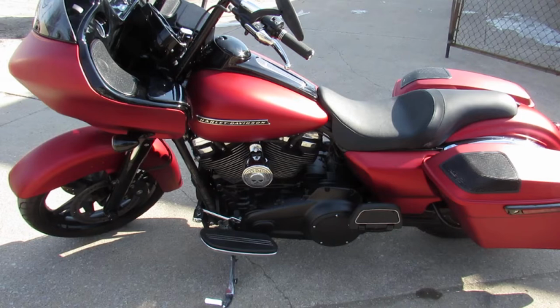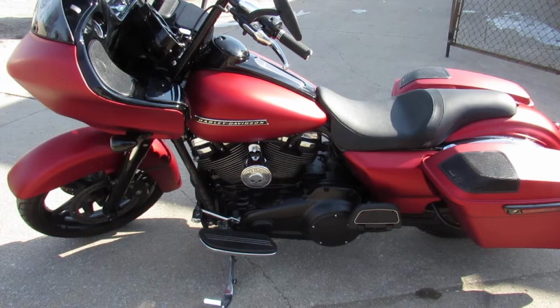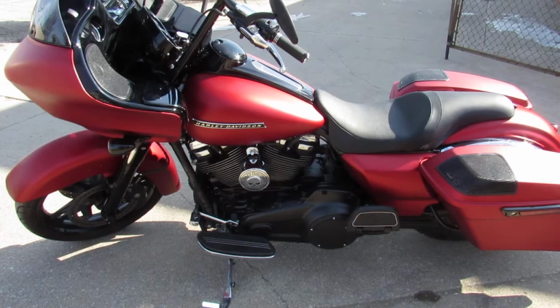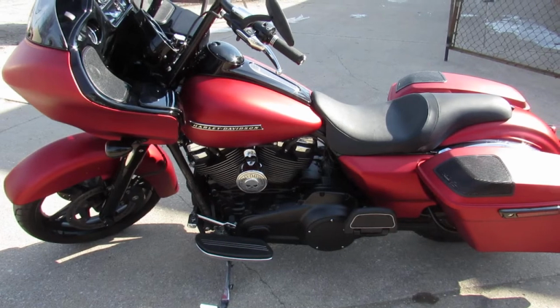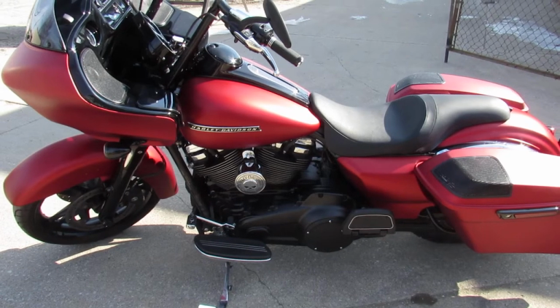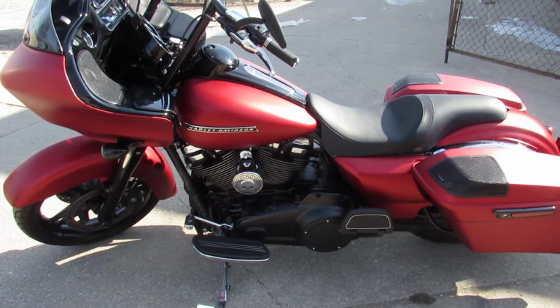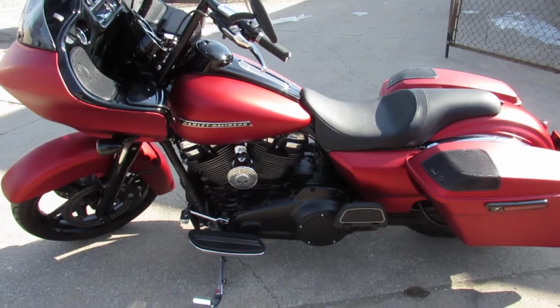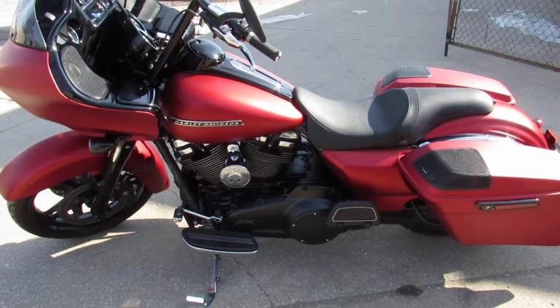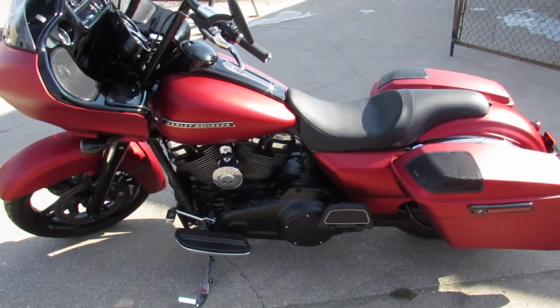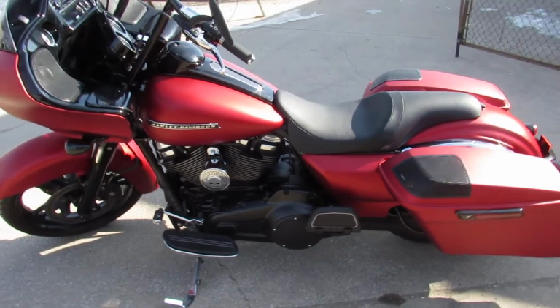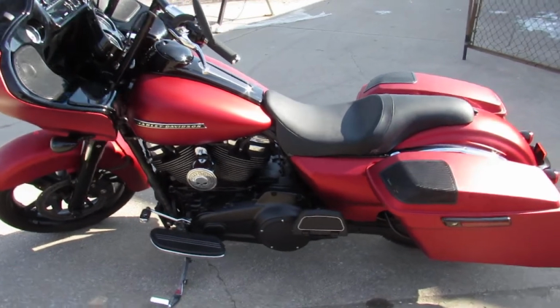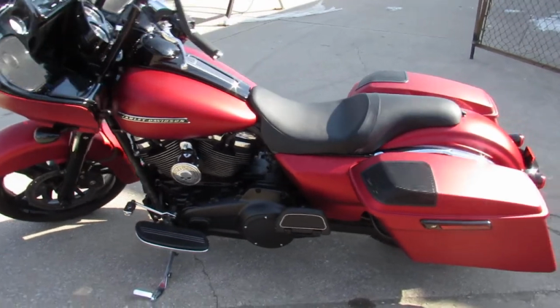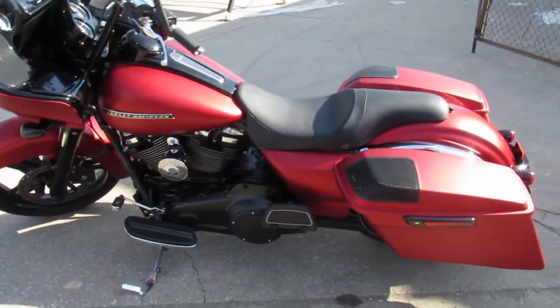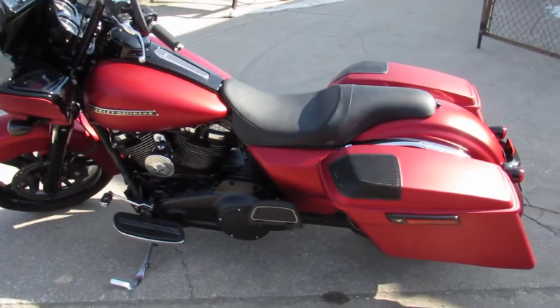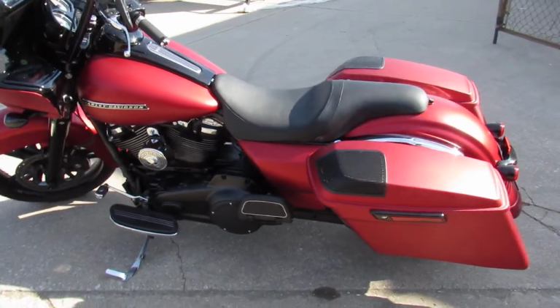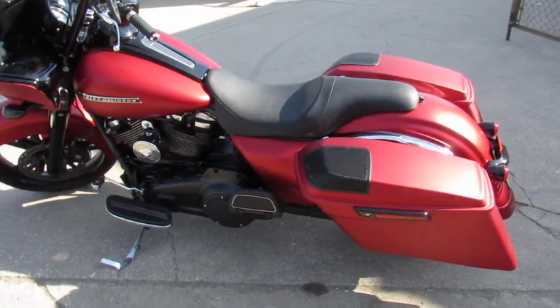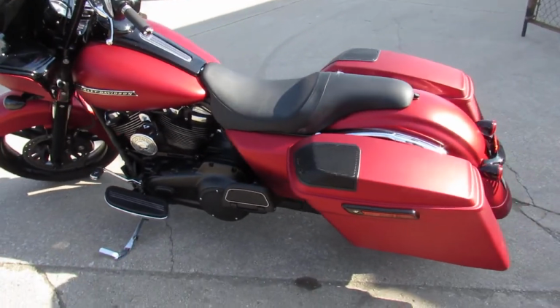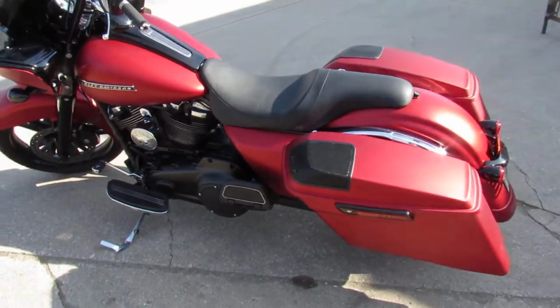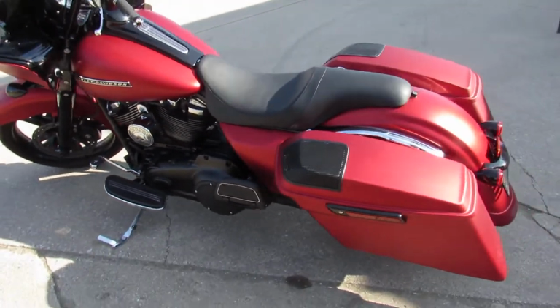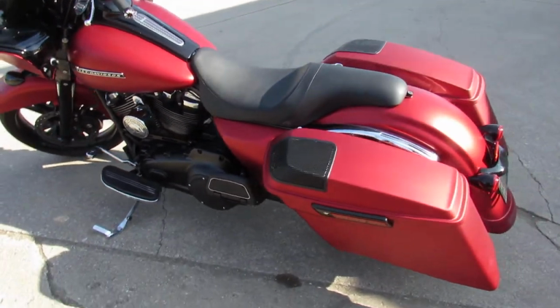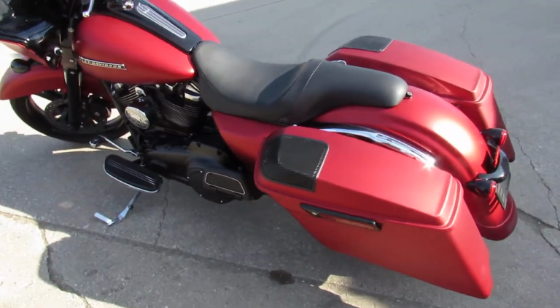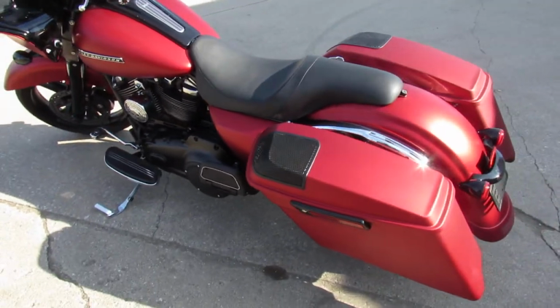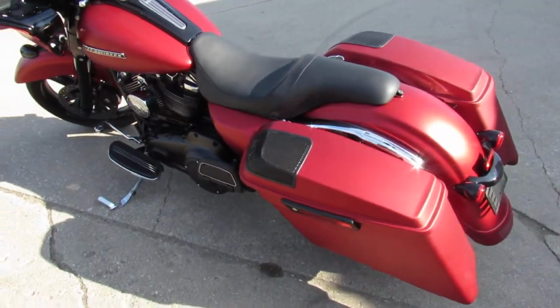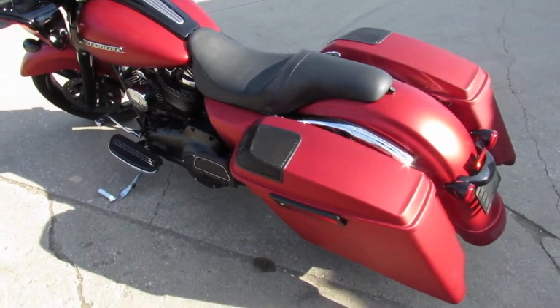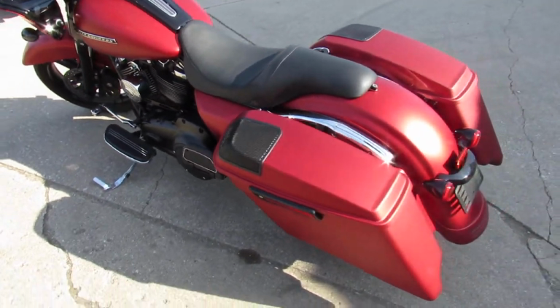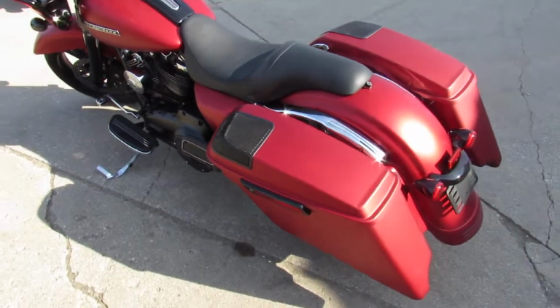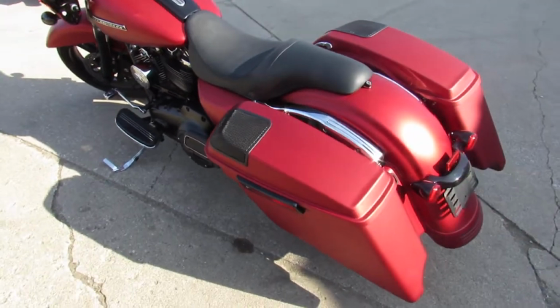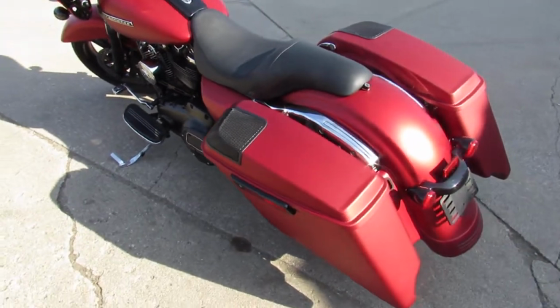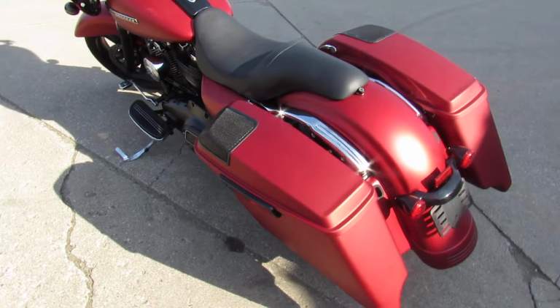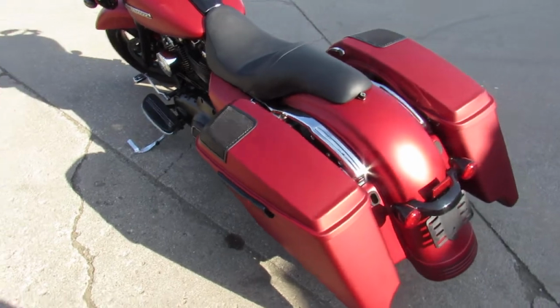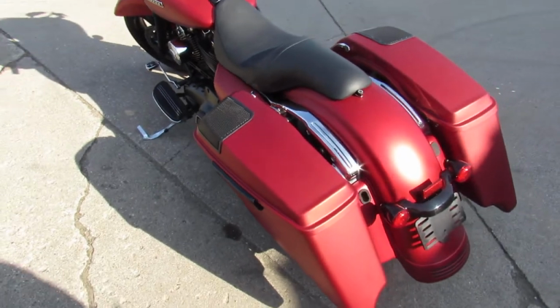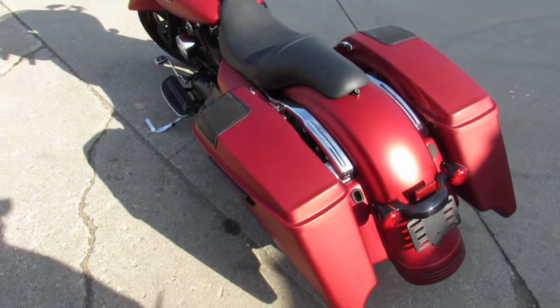Hey guys, Approval Powersports here. Anybody looking for a Harley-Davidson? Over 400 pre-owned in stock, ready to go.